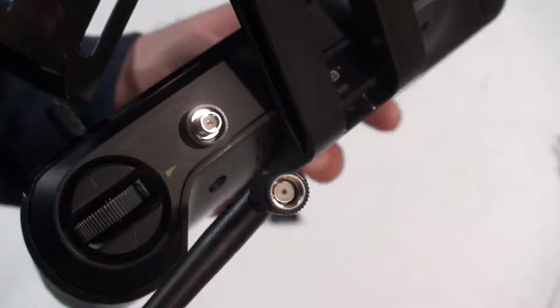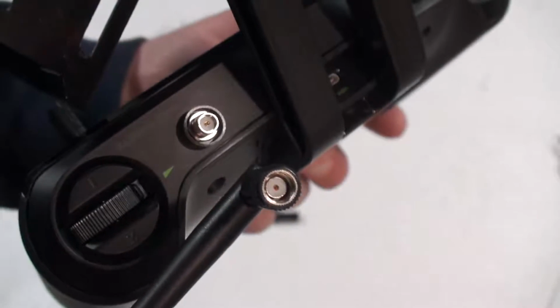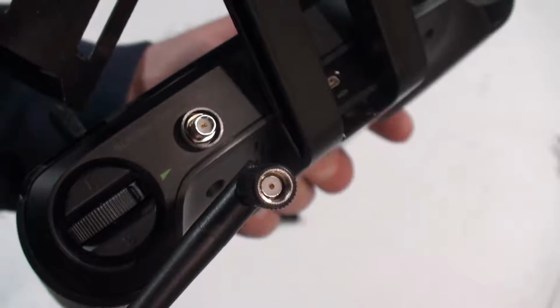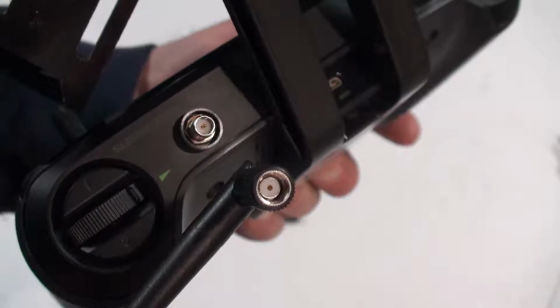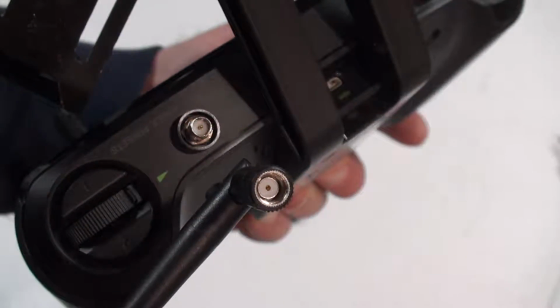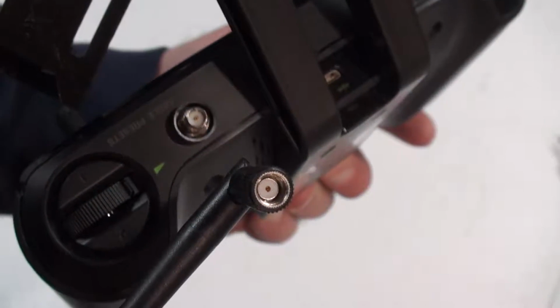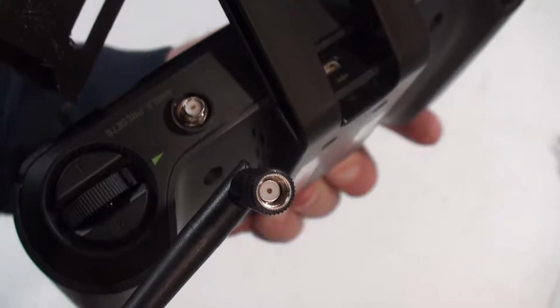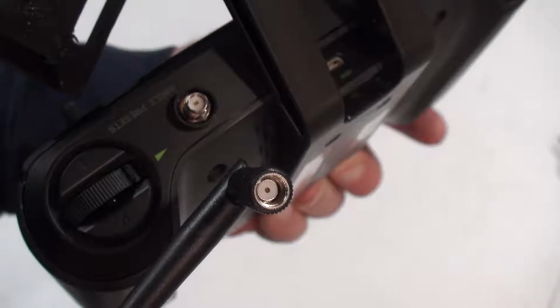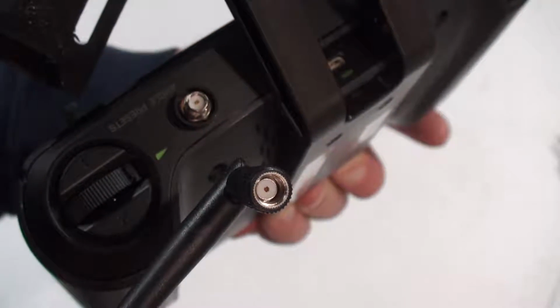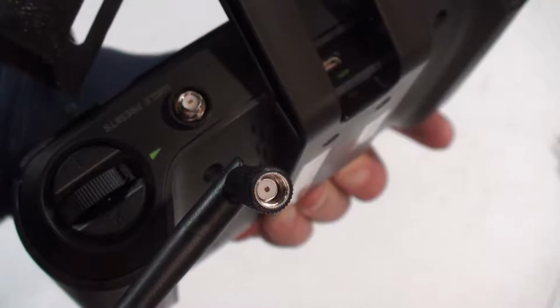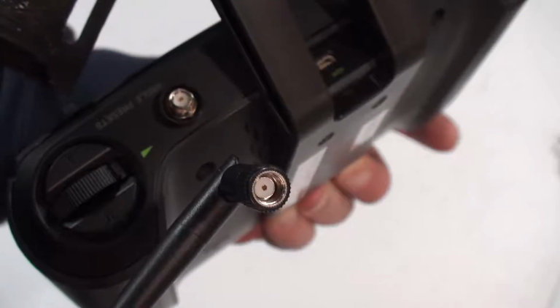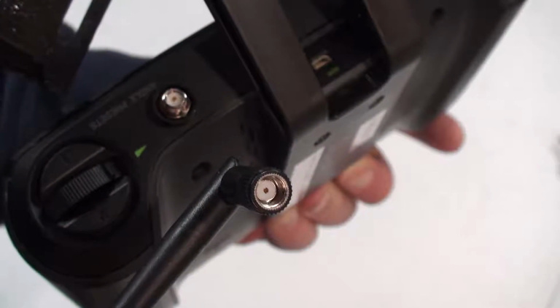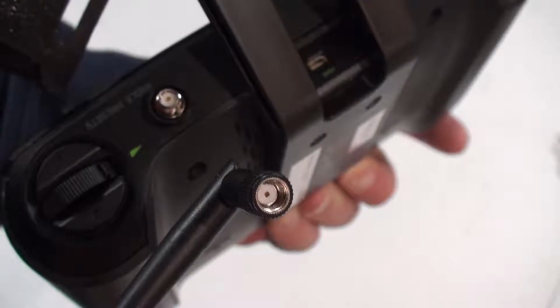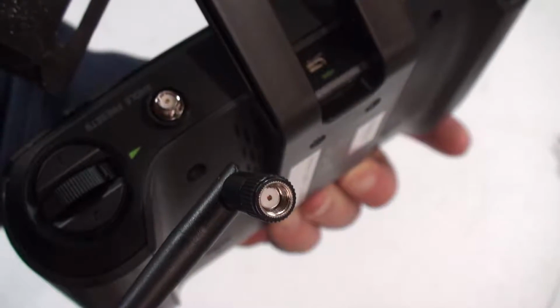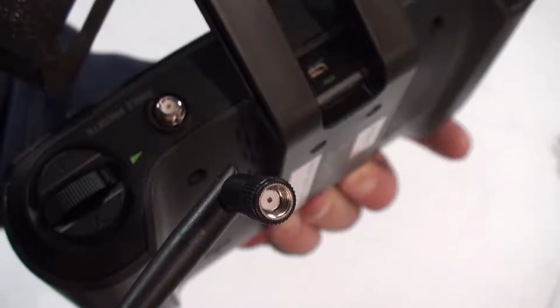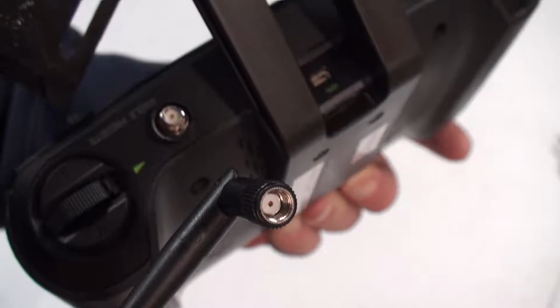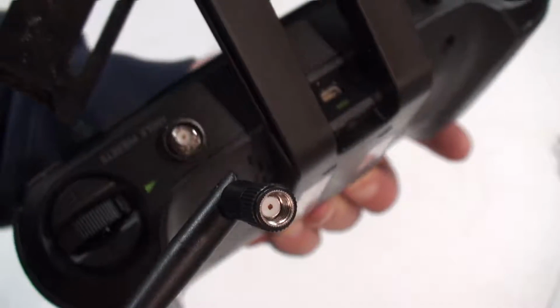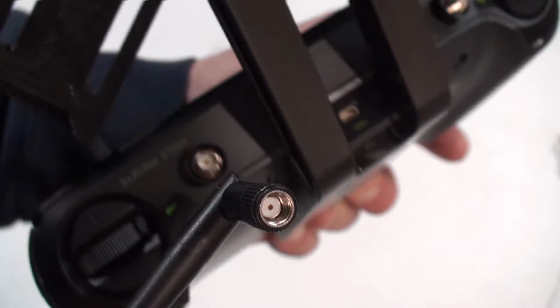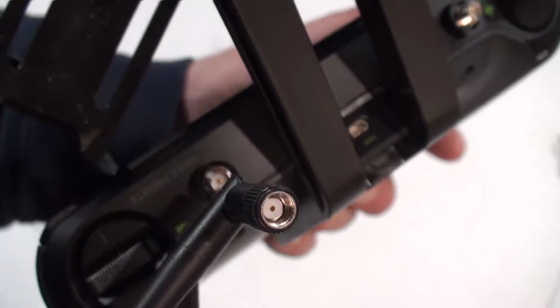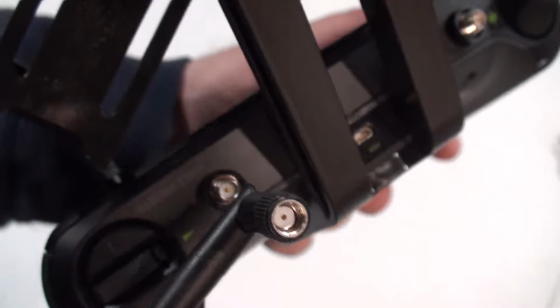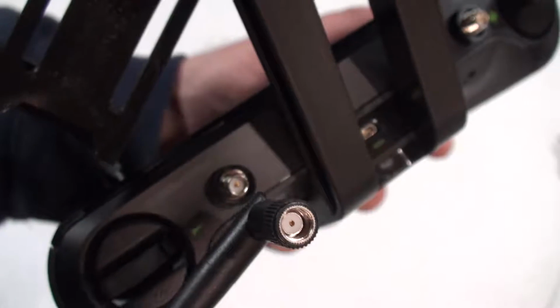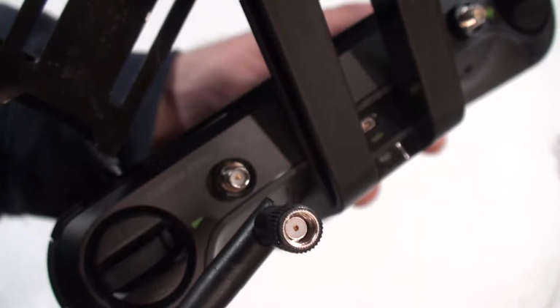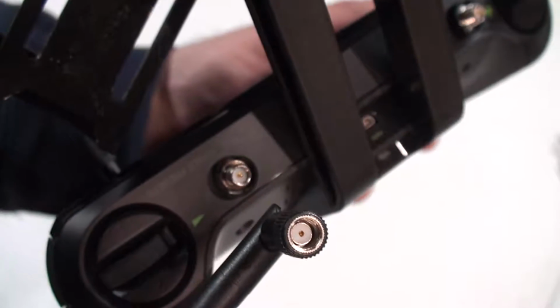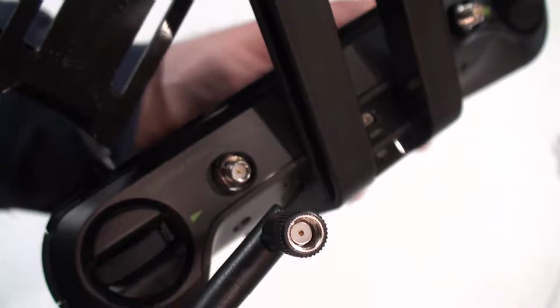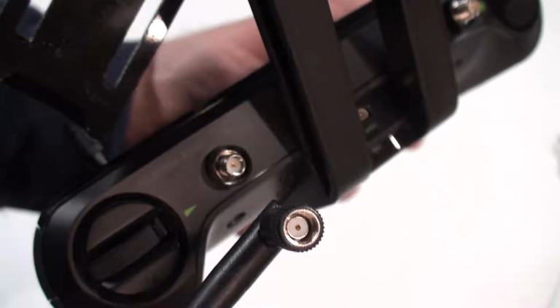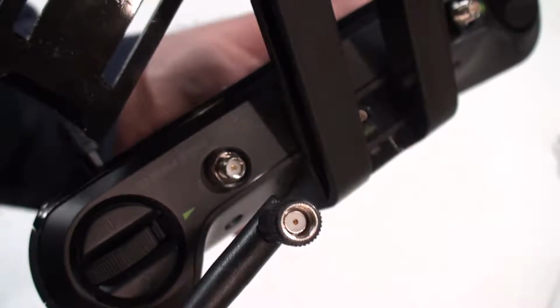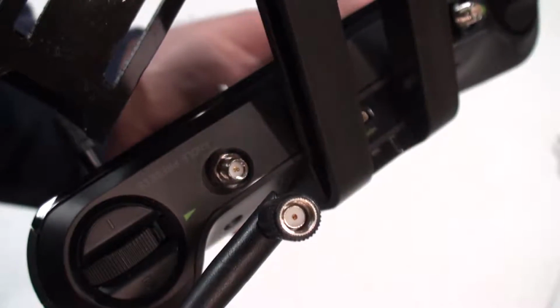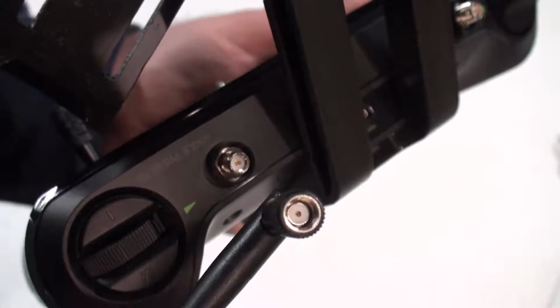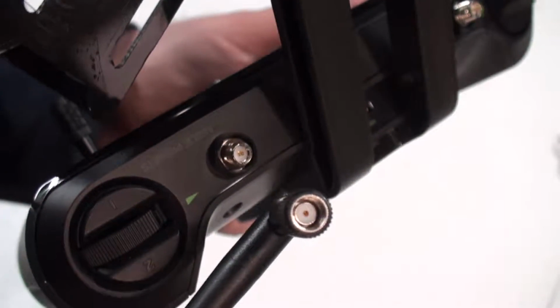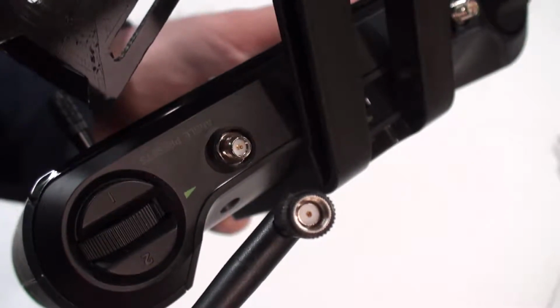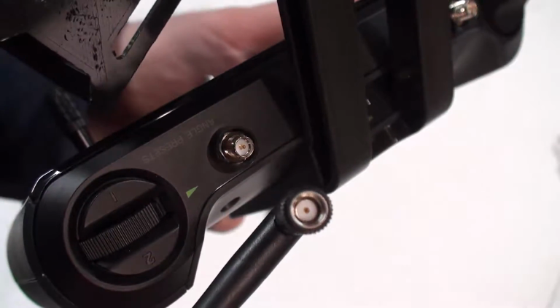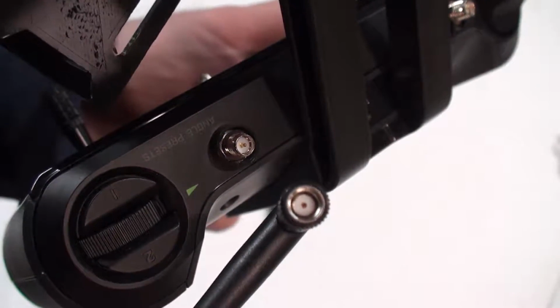I picked up some new Omni antennas for the 3DR Solo. I had no idea if it would work or not, but I thought I'd give it a try.